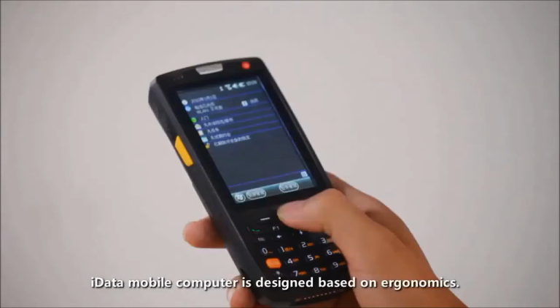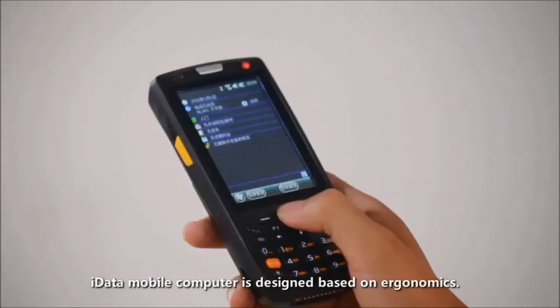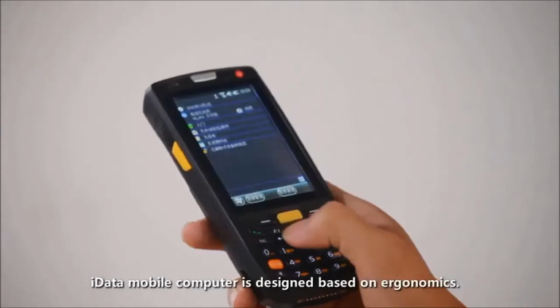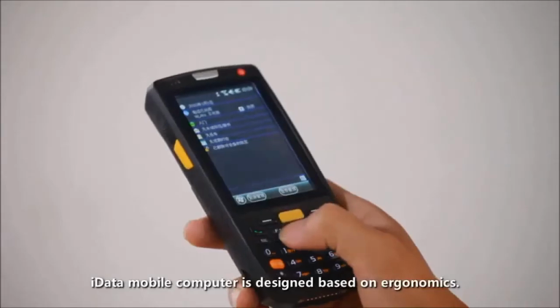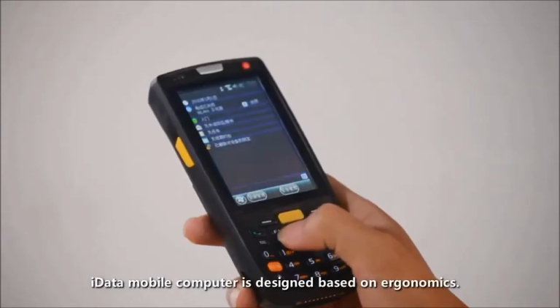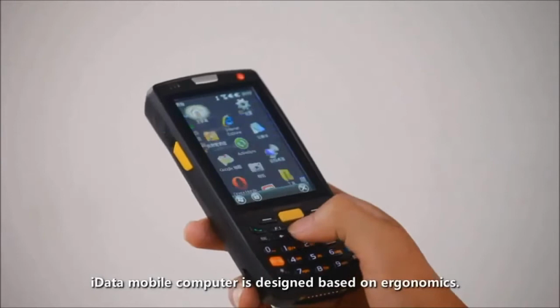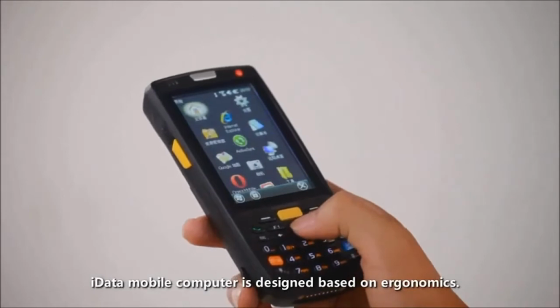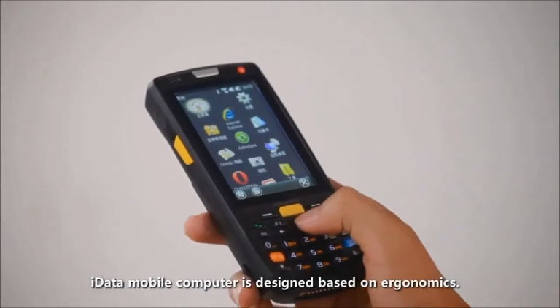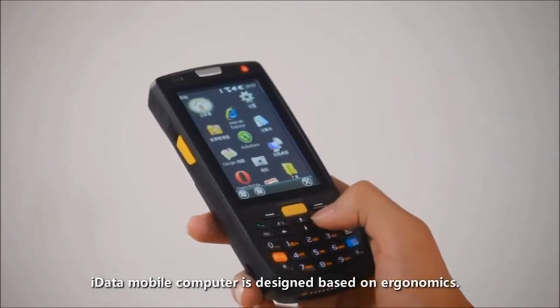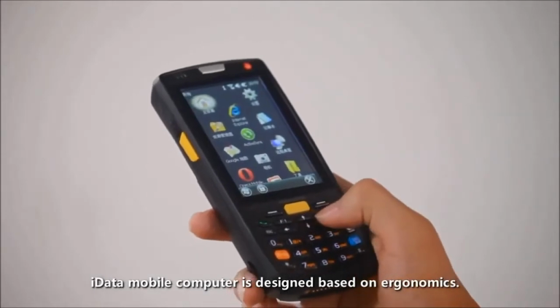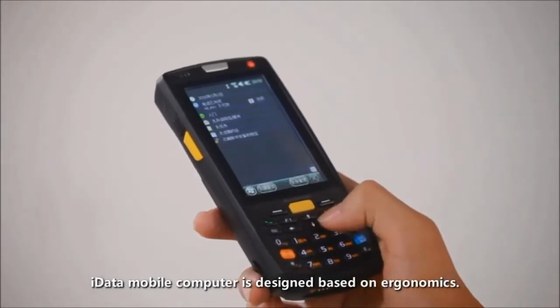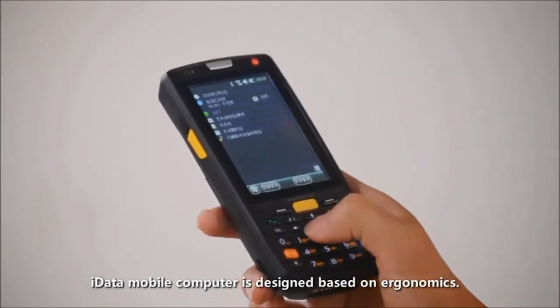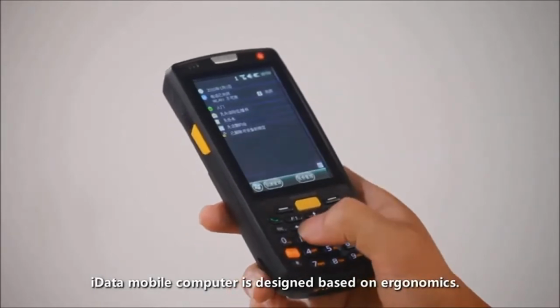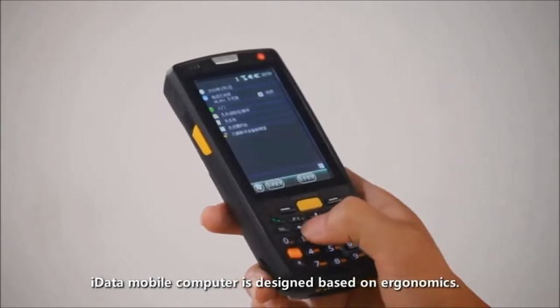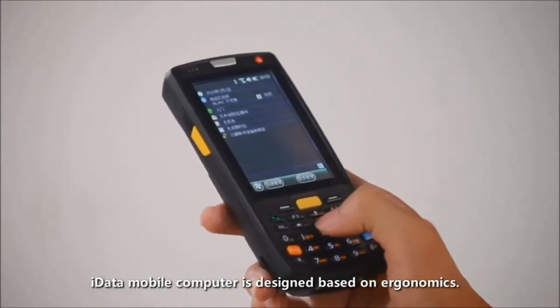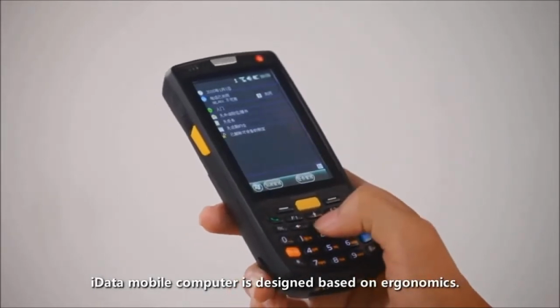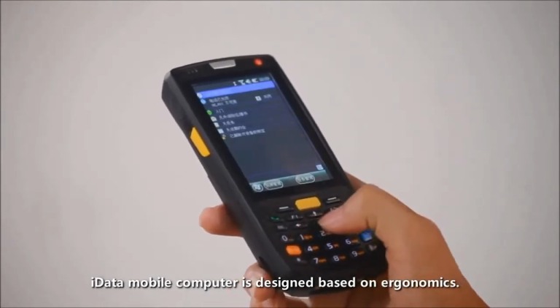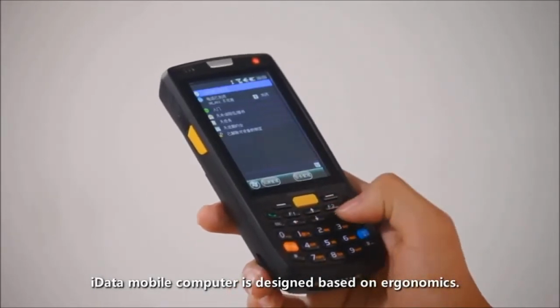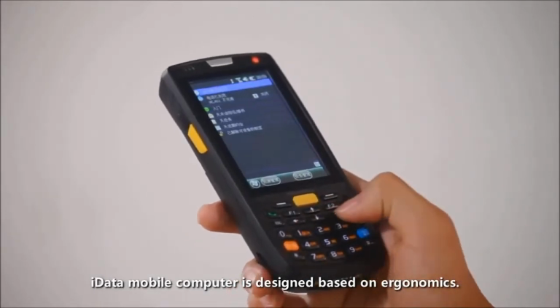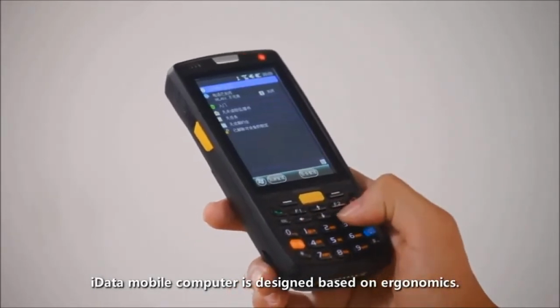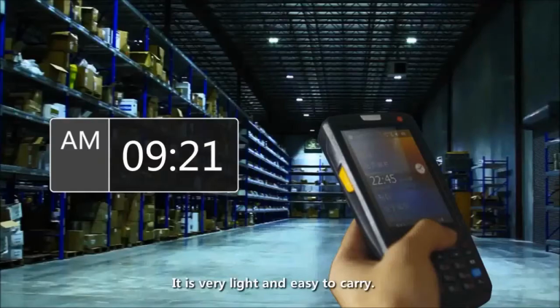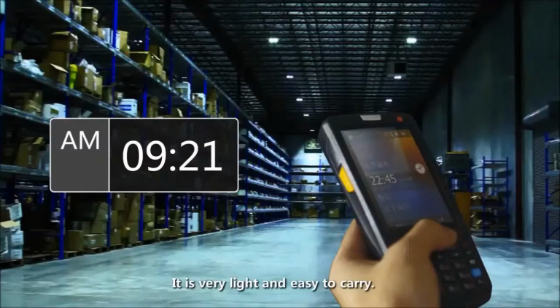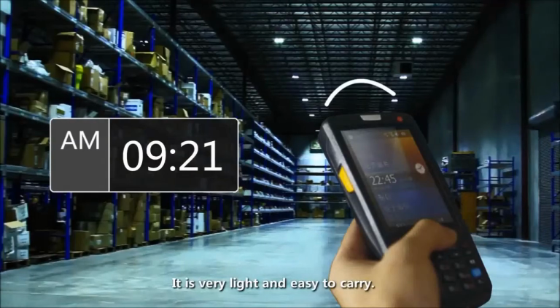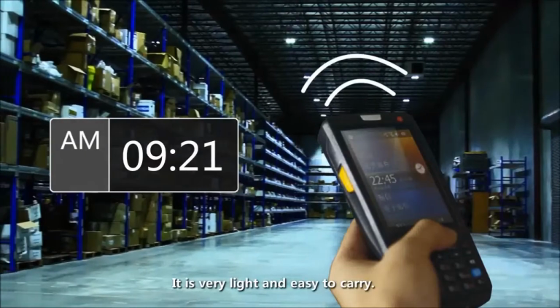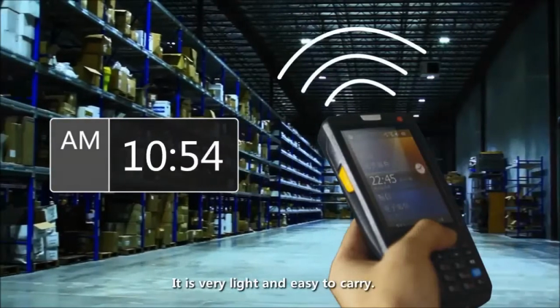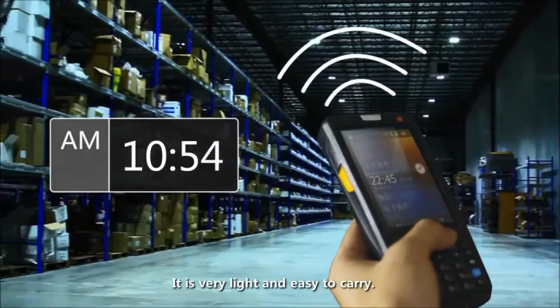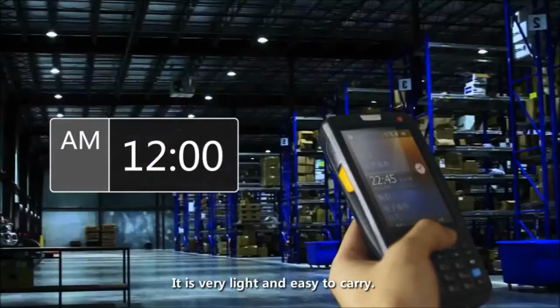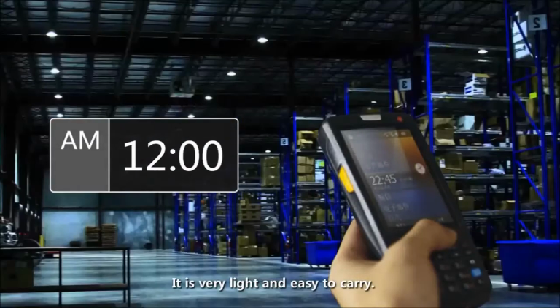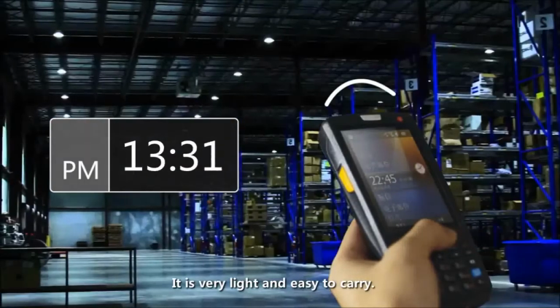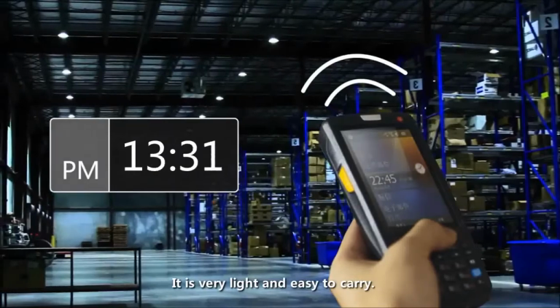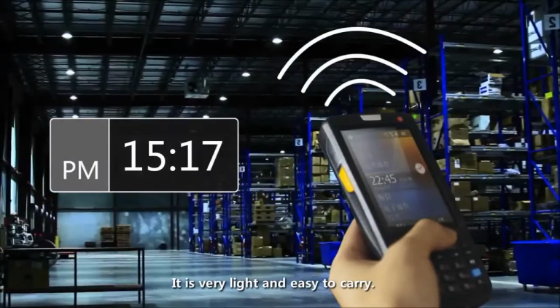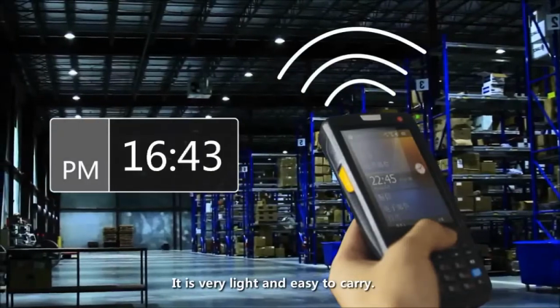iData mobile computer is designed based on ergonomics. It is very light and easy to carry.